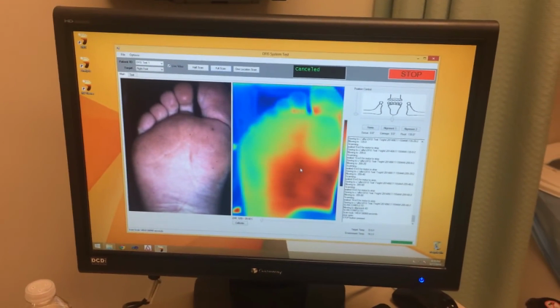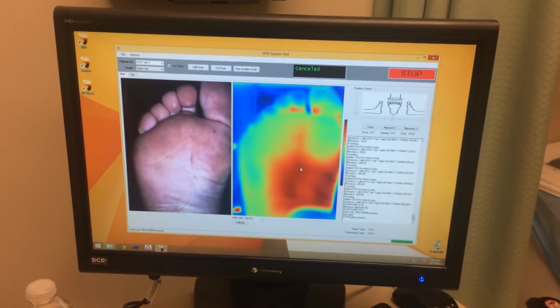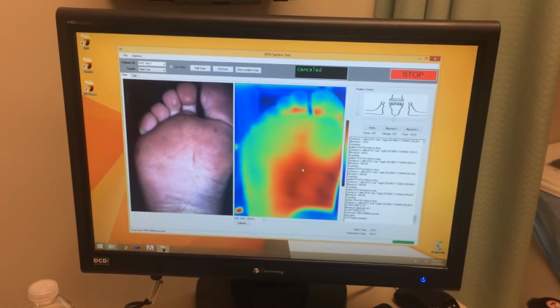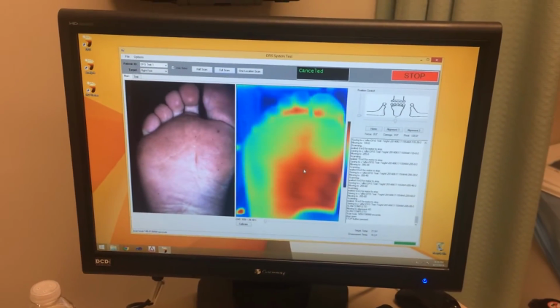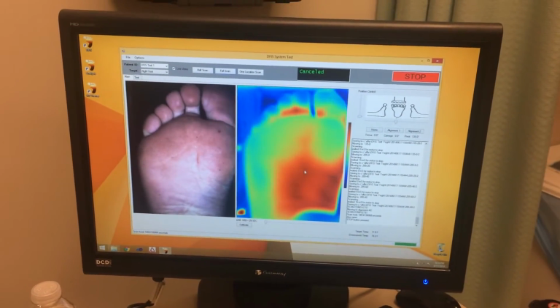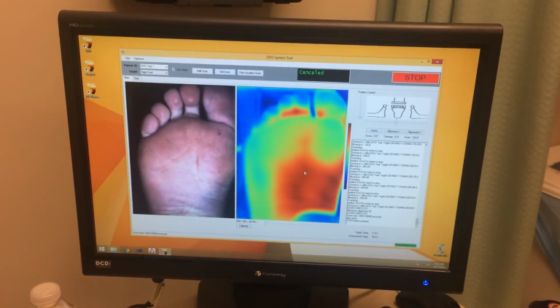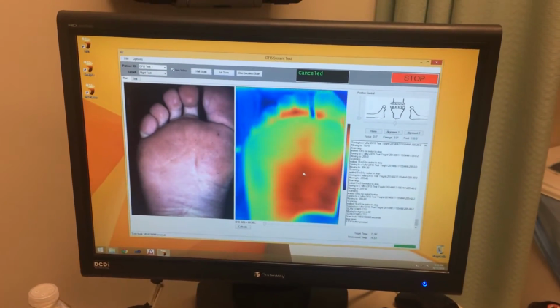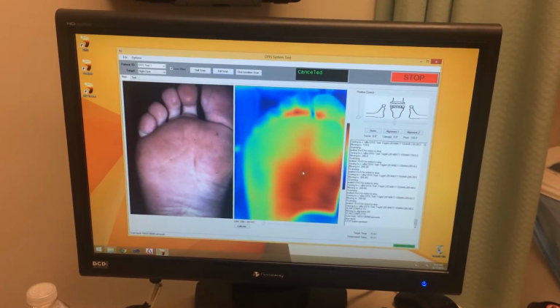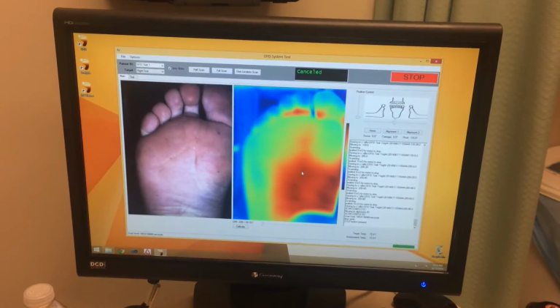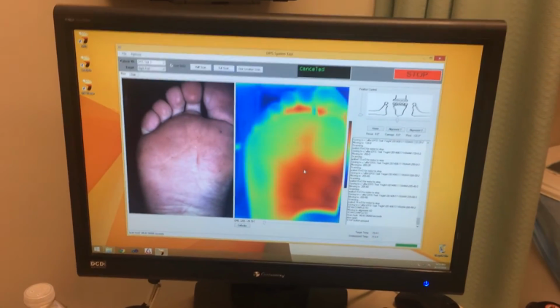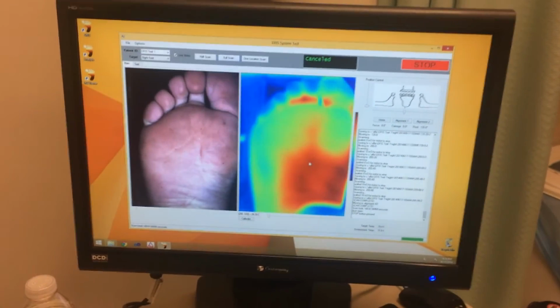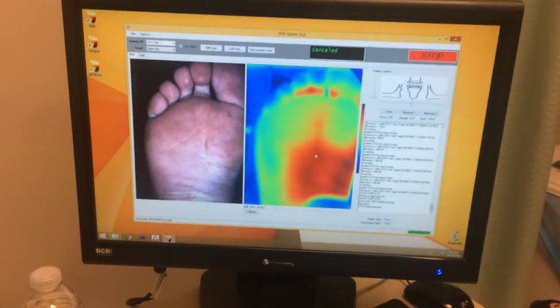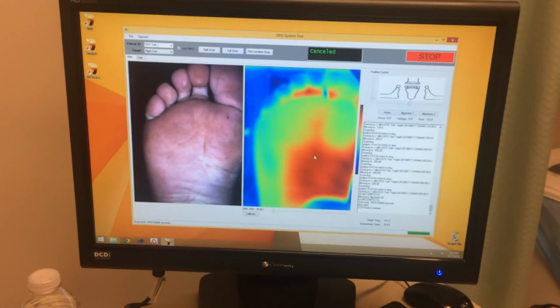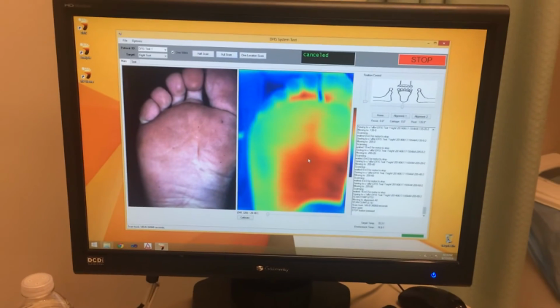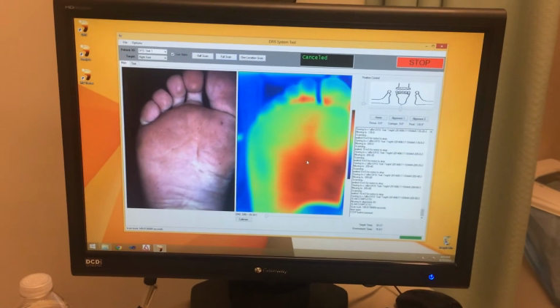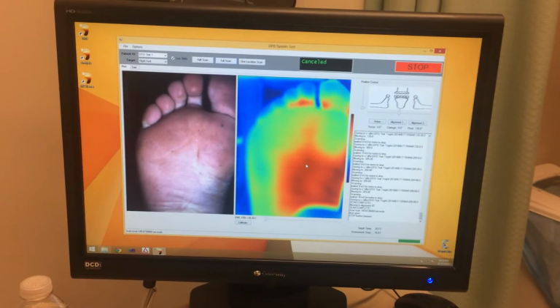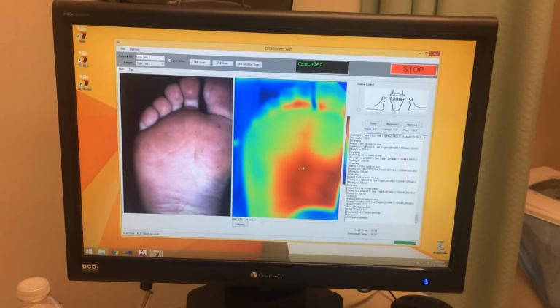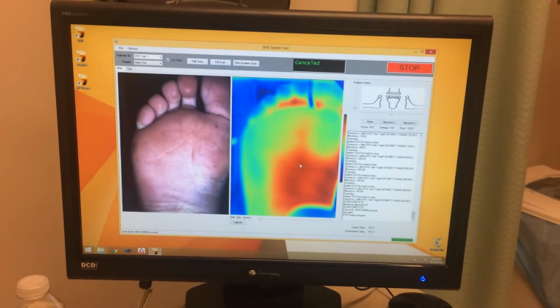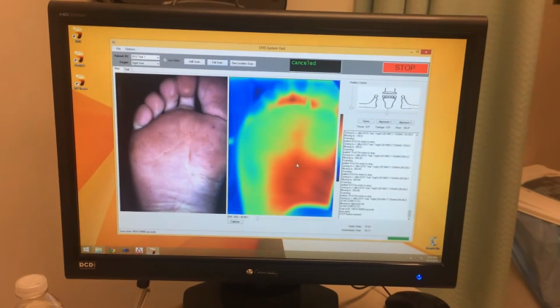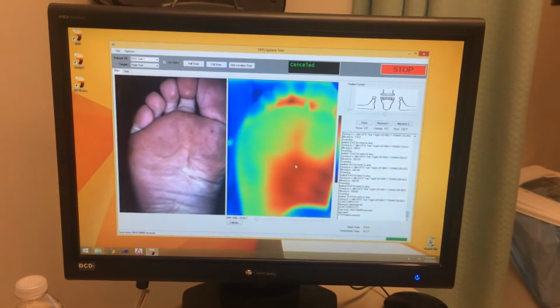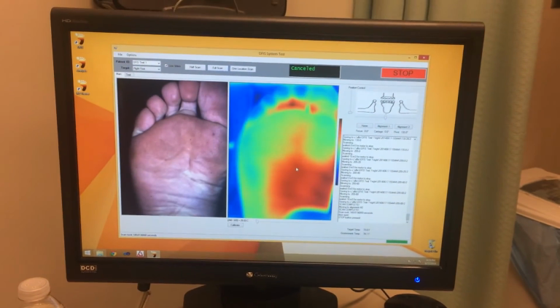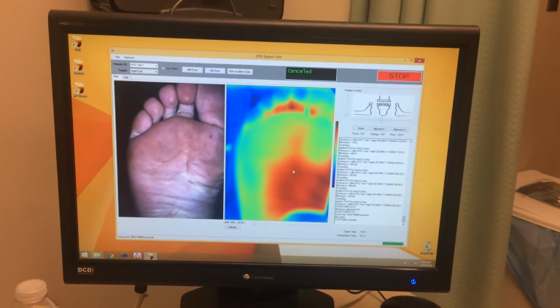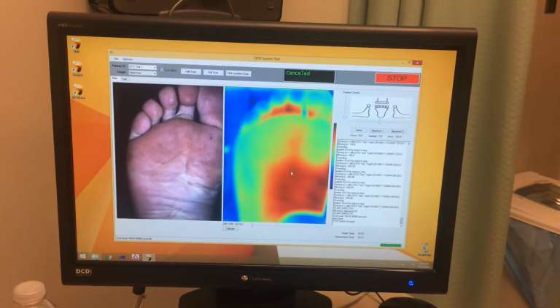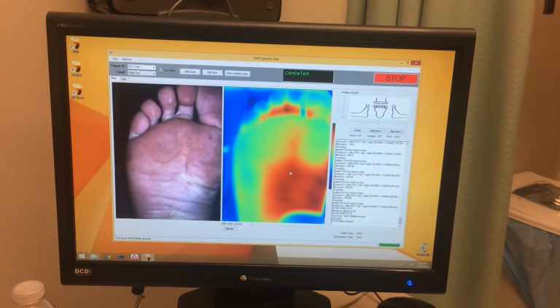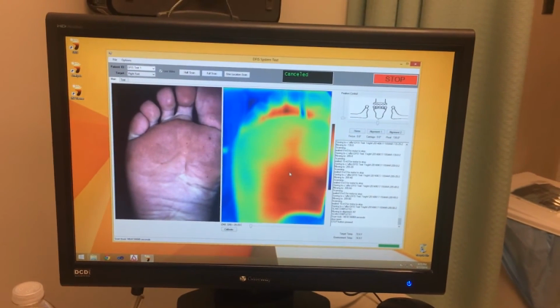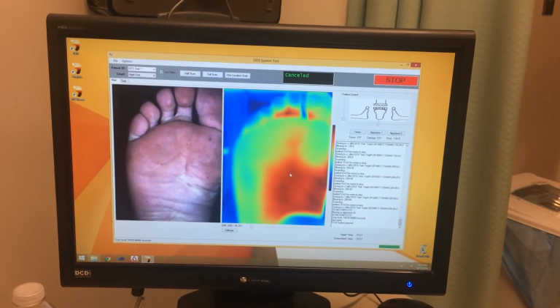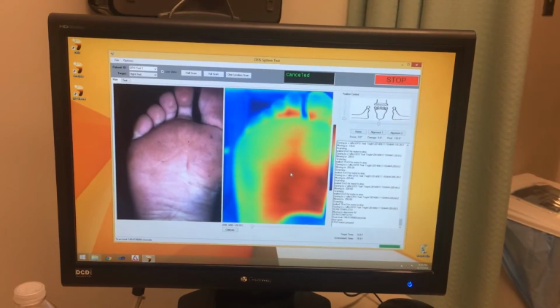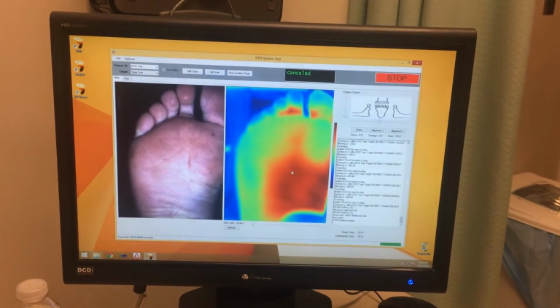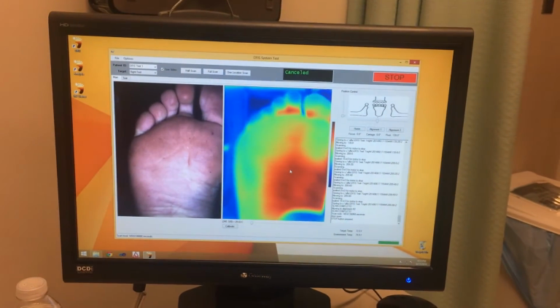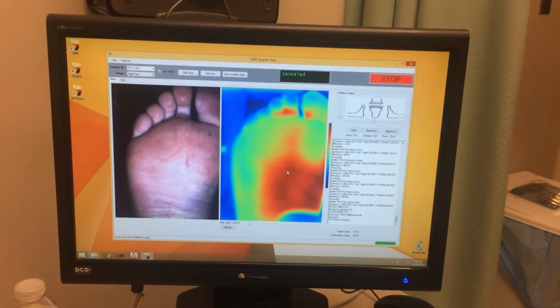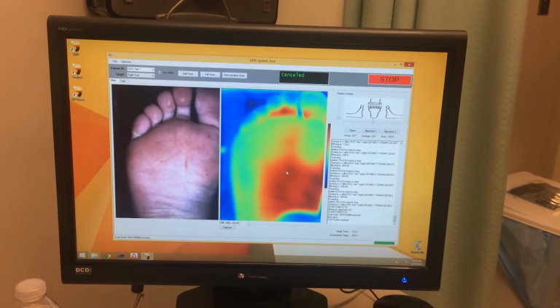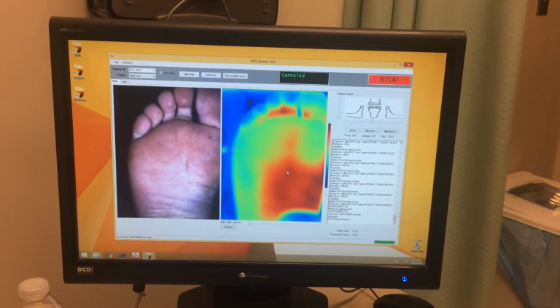You can see here you're able to get a live picture of the different temperatures as well as a 3D scan of the foot itself.